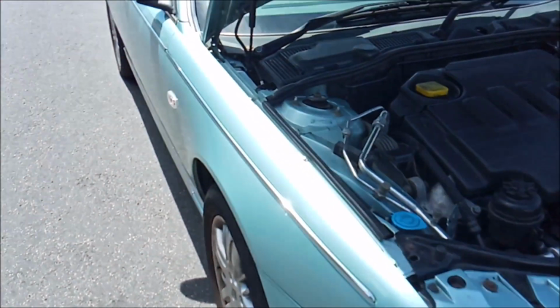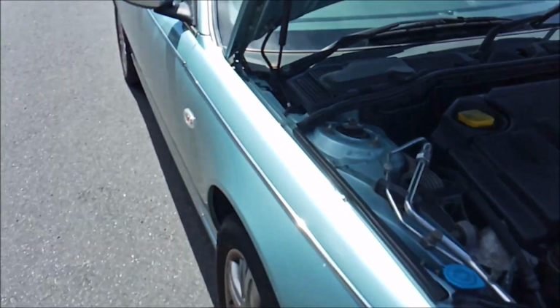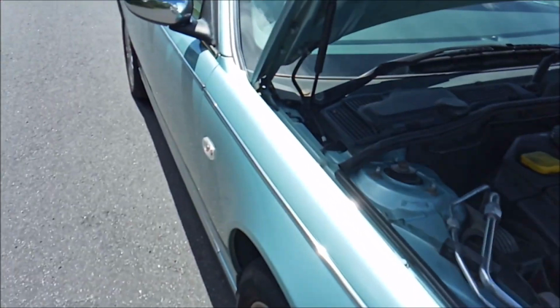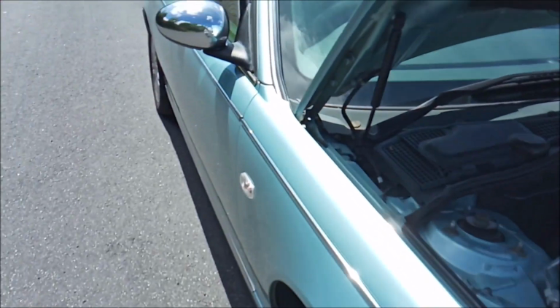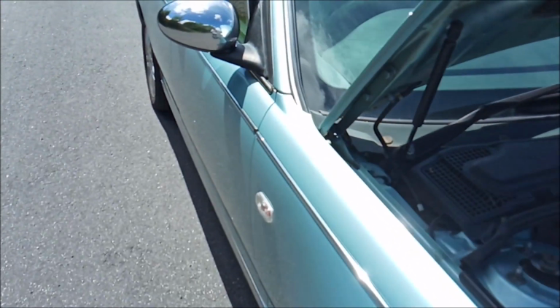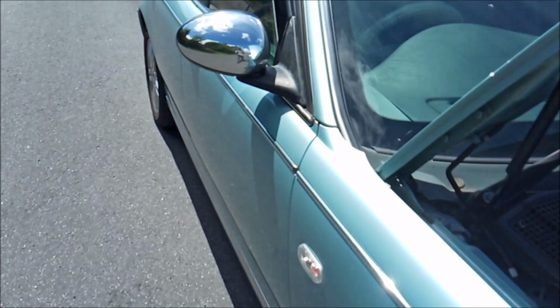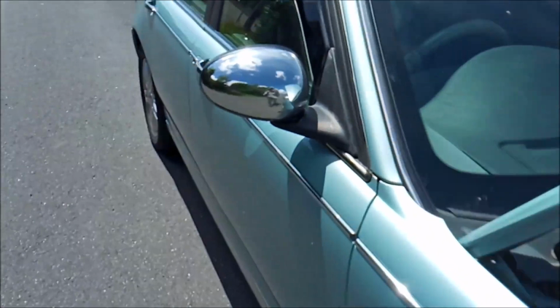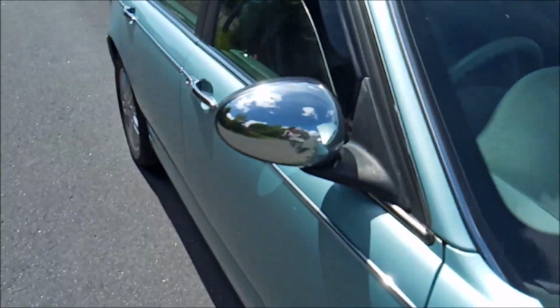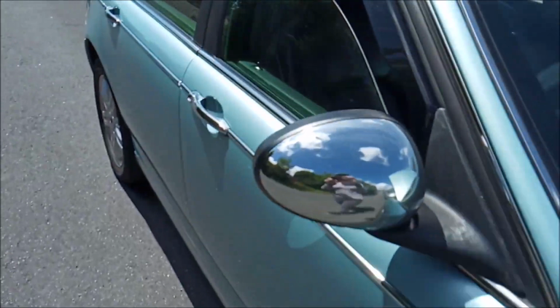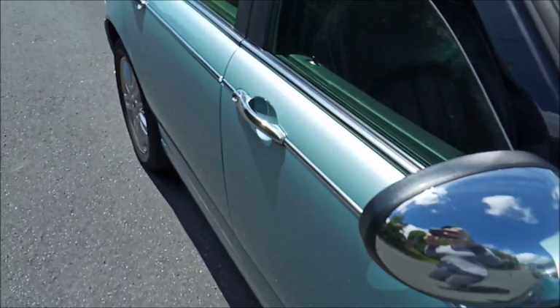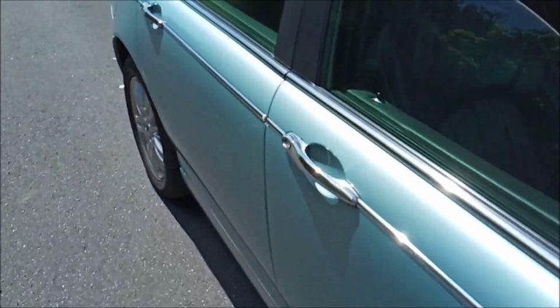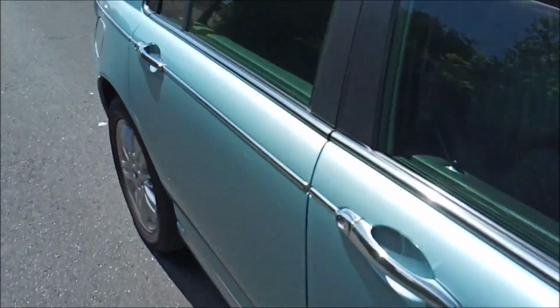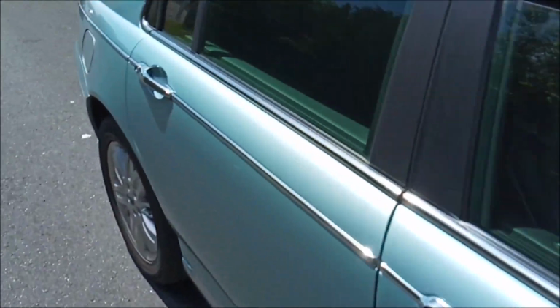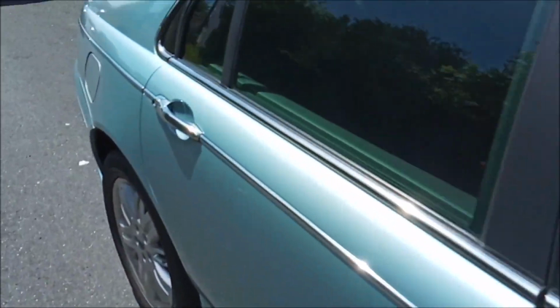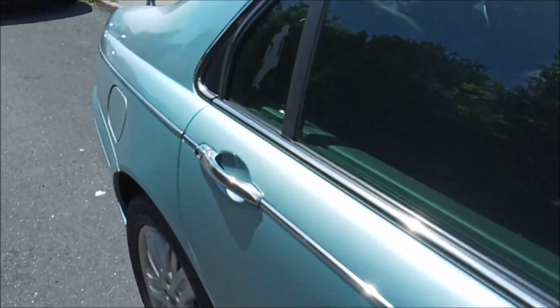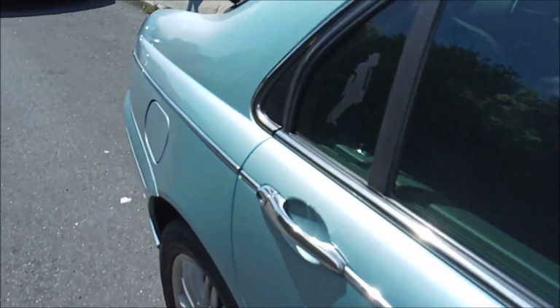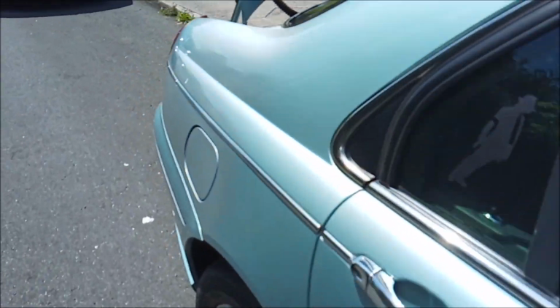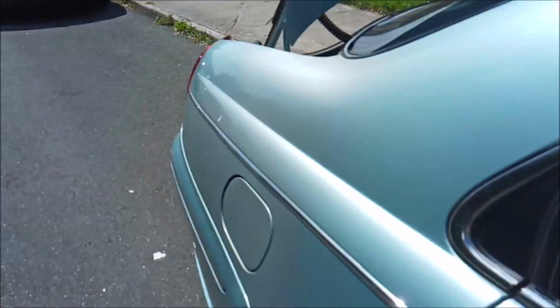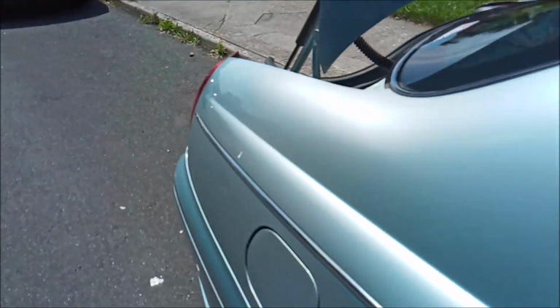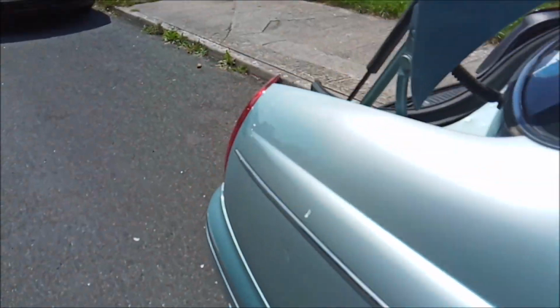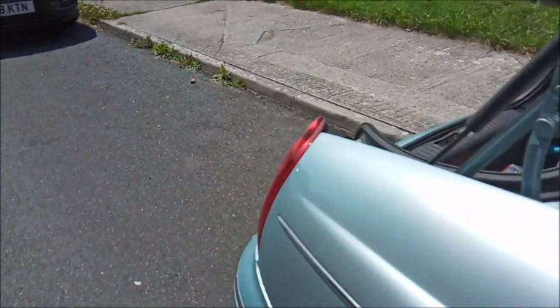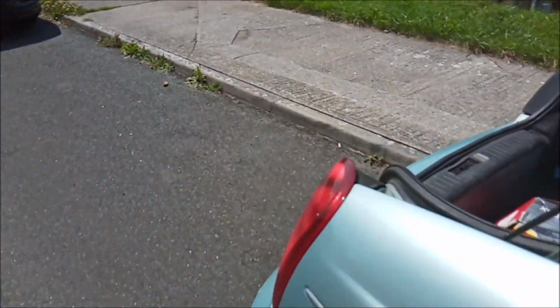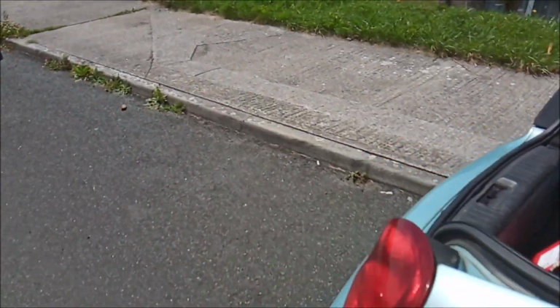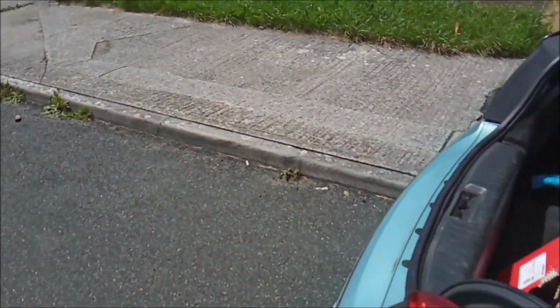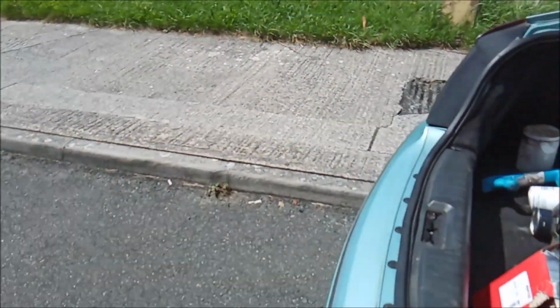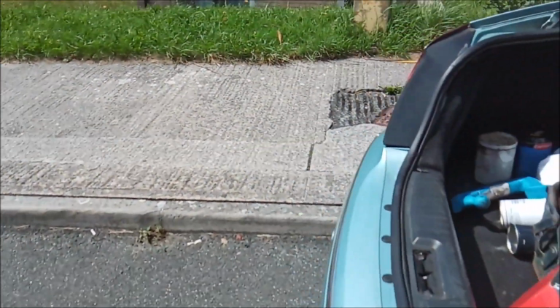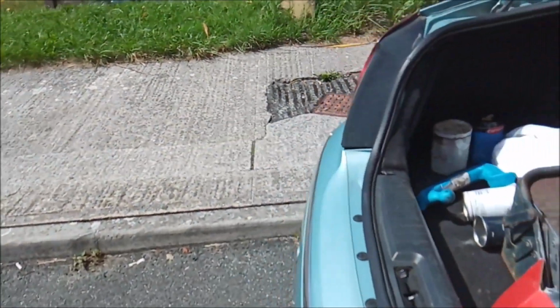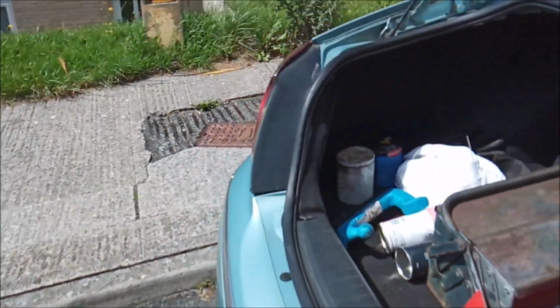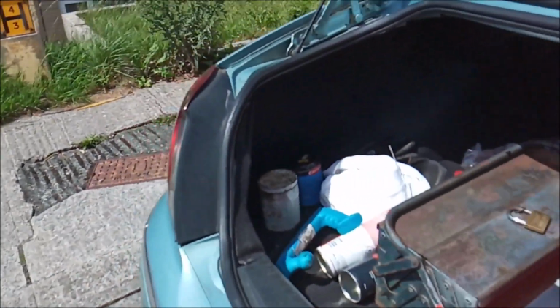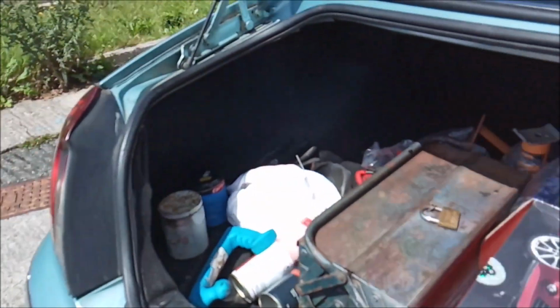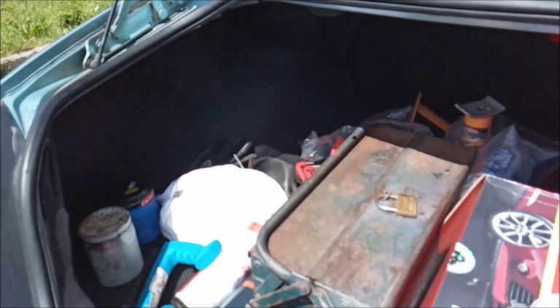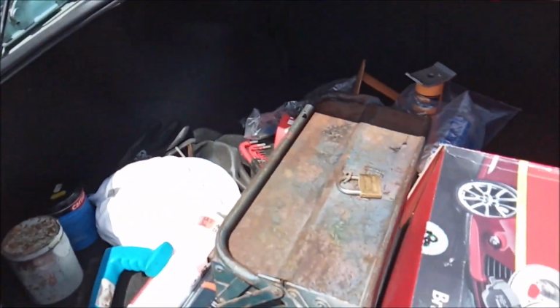So we walk down to the back of the car. This is windy - I don't know if it's picked up on the phone.